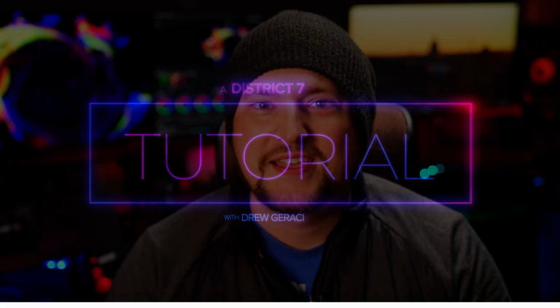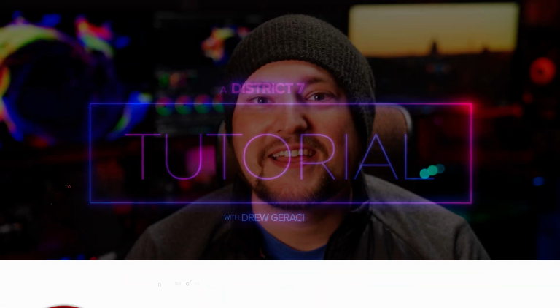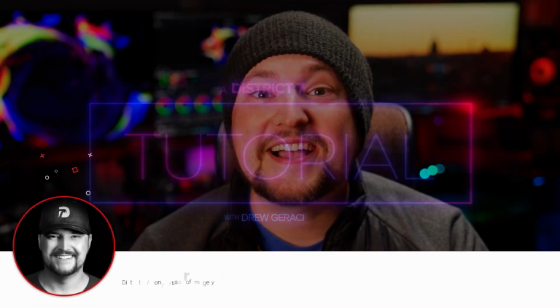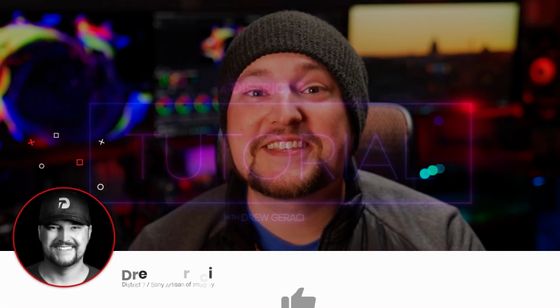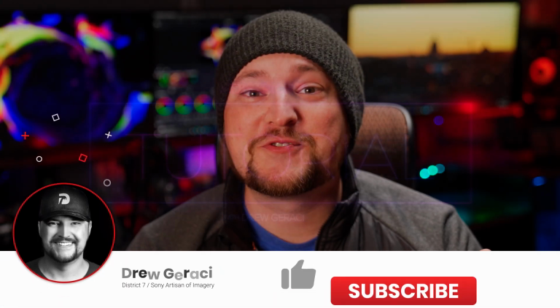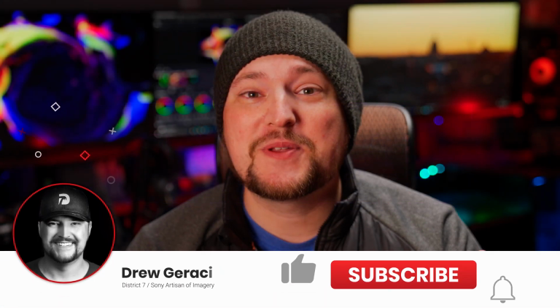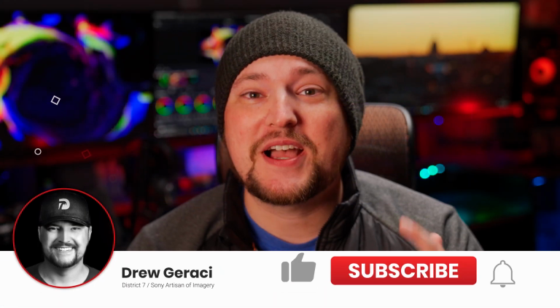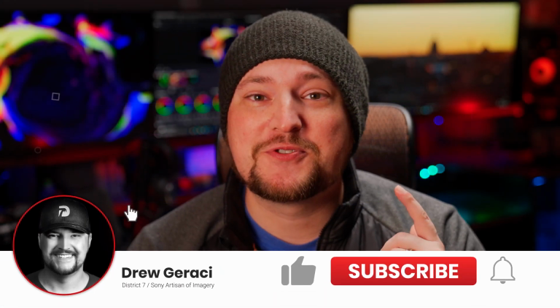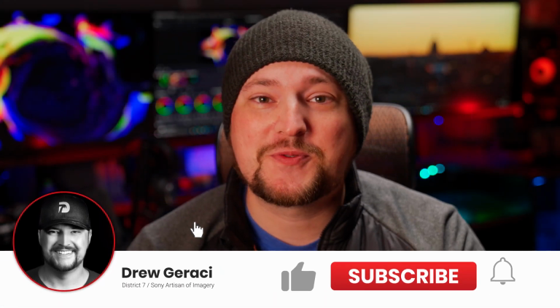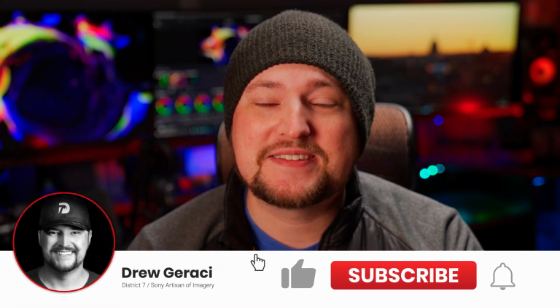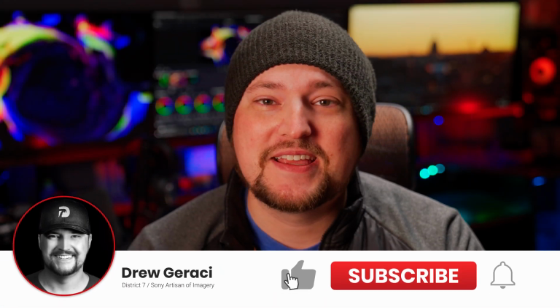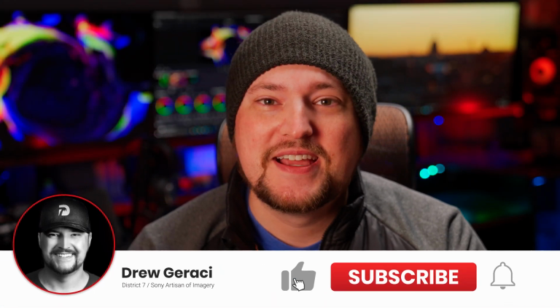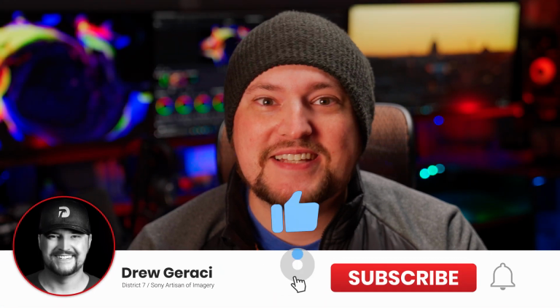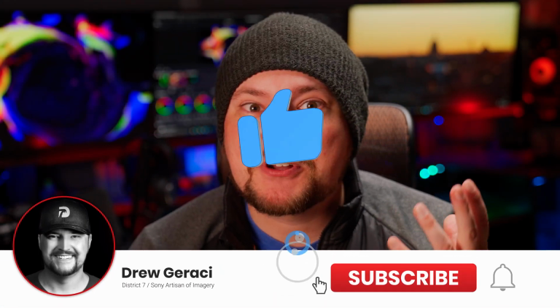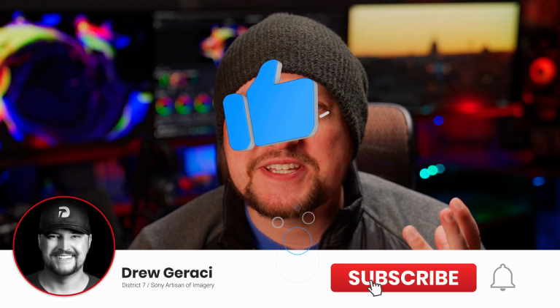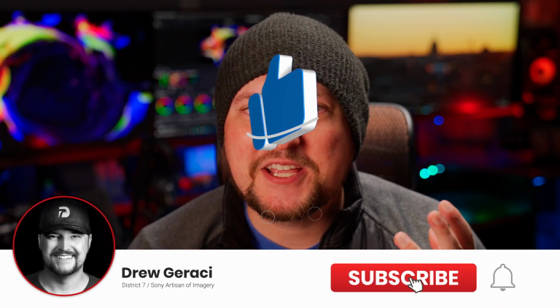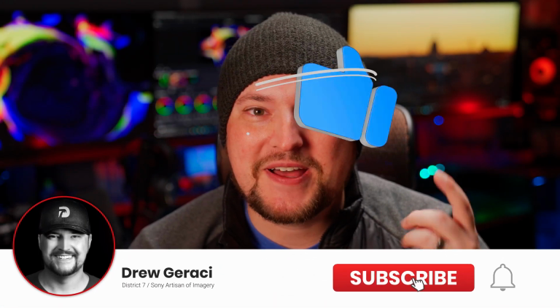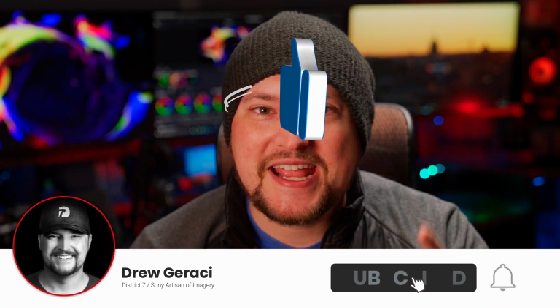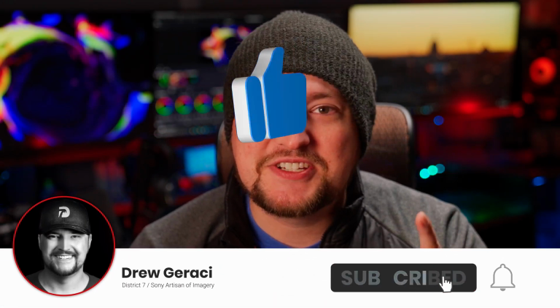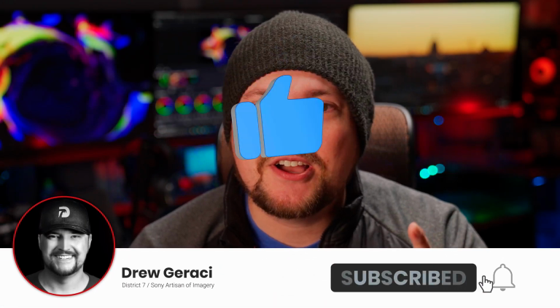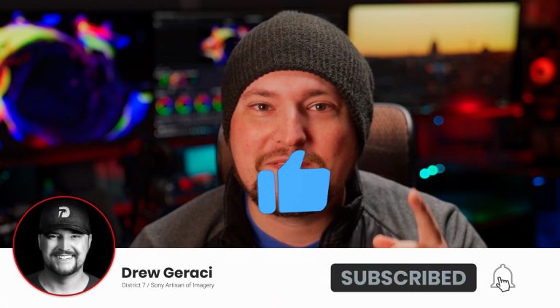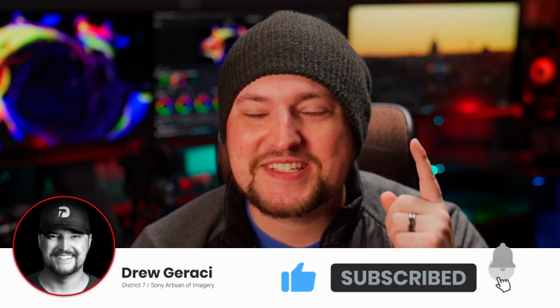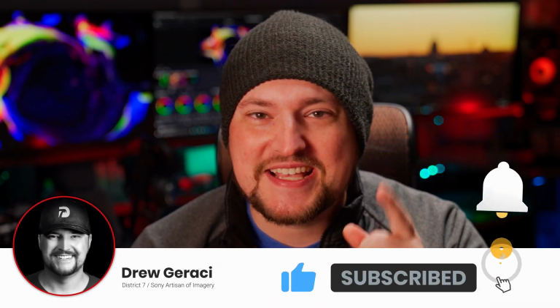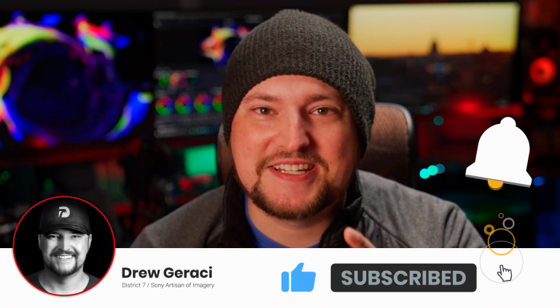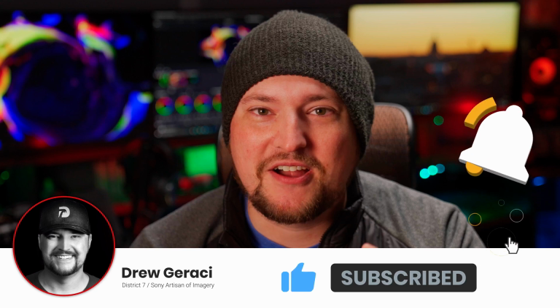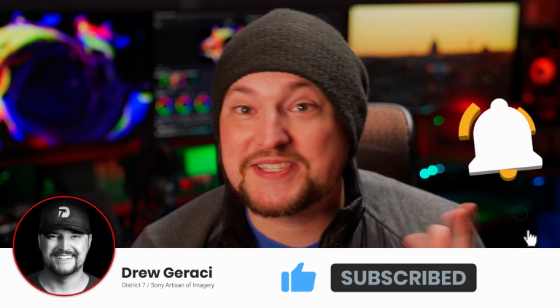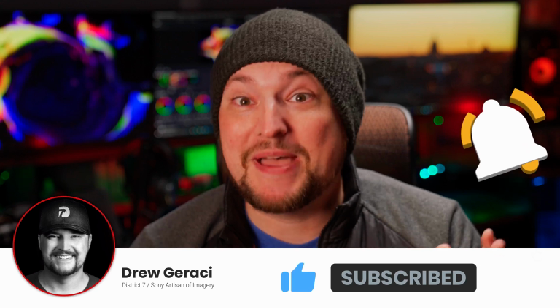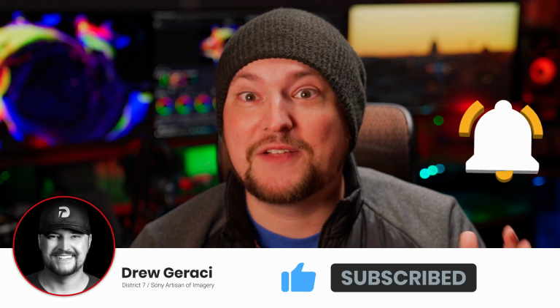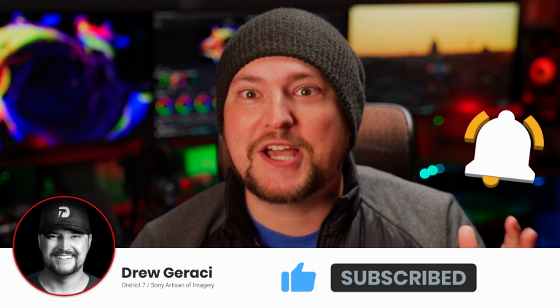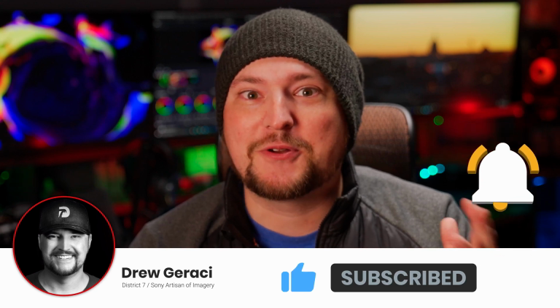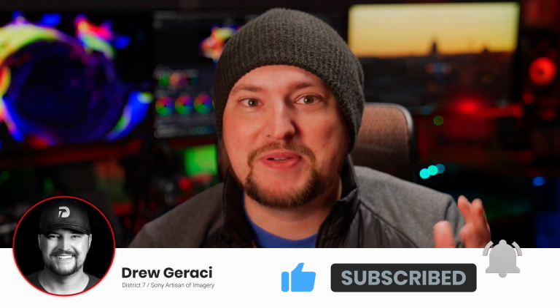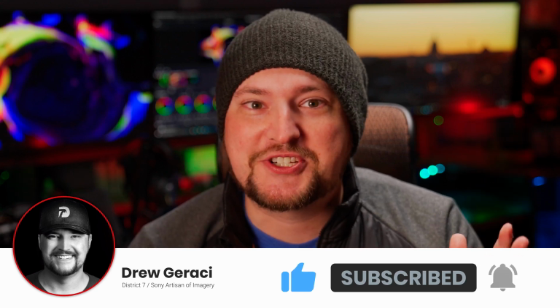Hey guys, thanks for joining me. I'm Drew Geraci. Today we're gonna be talking about HDR vs. SDR — it's the battle of color and picture.